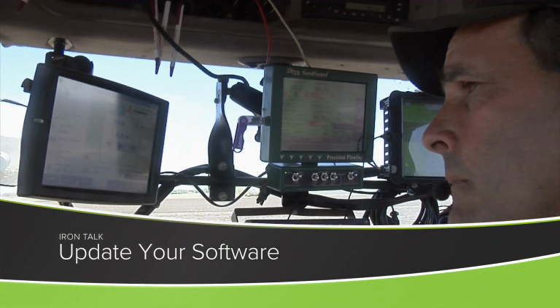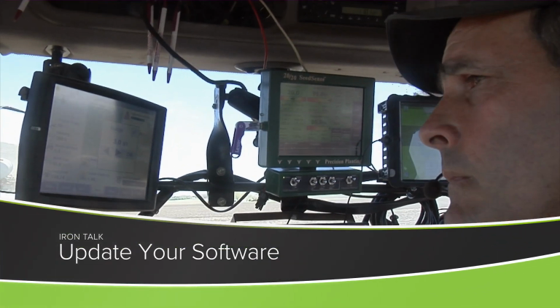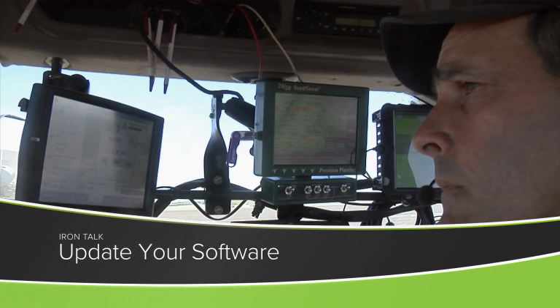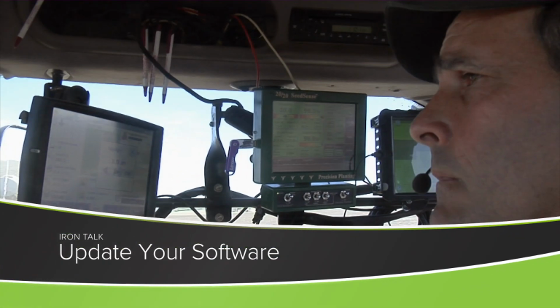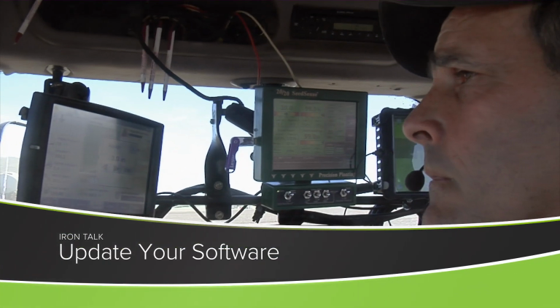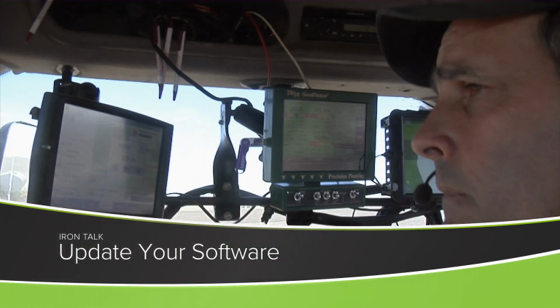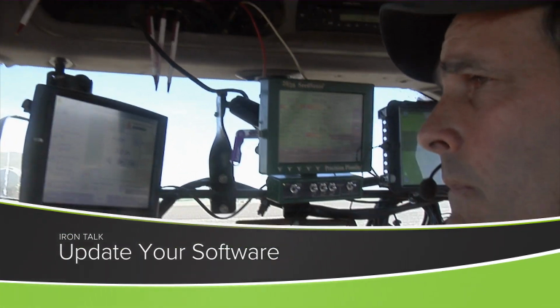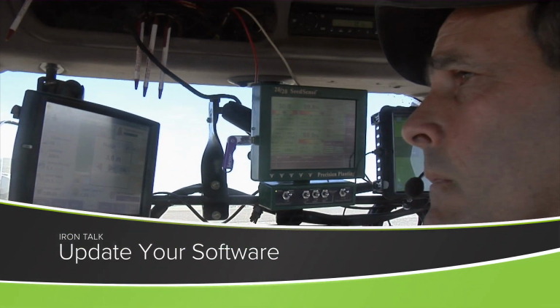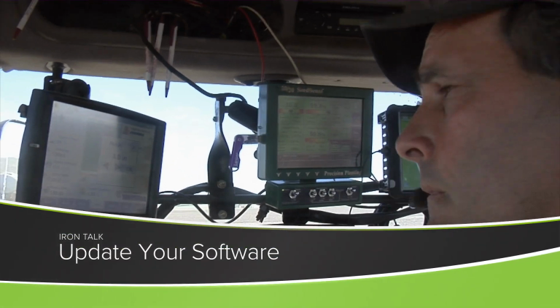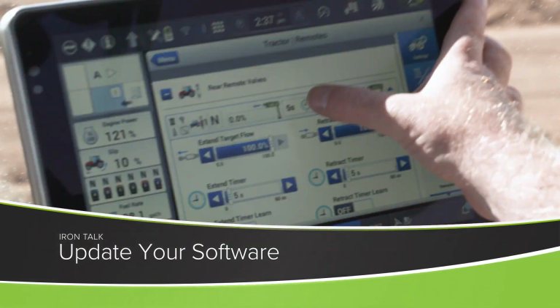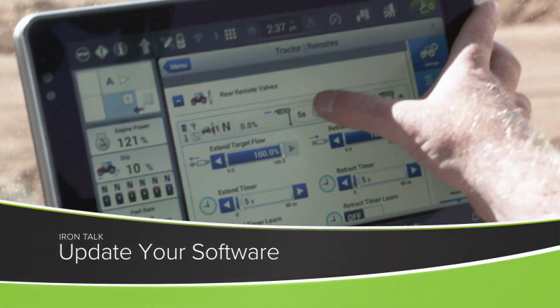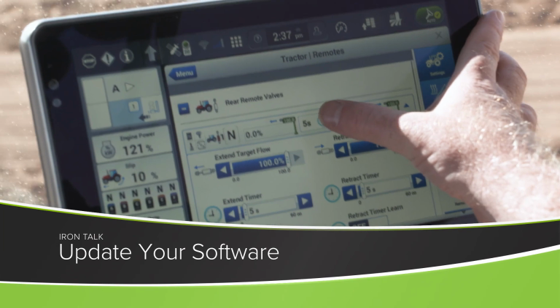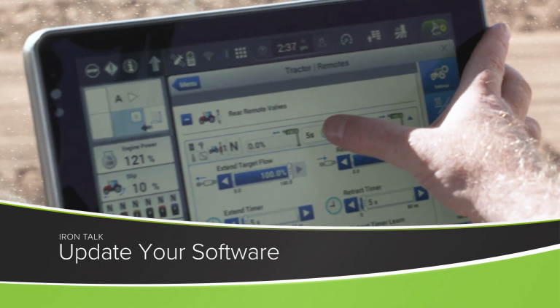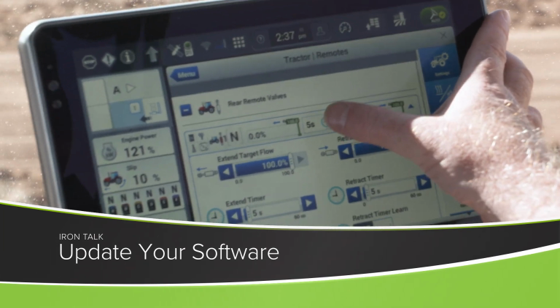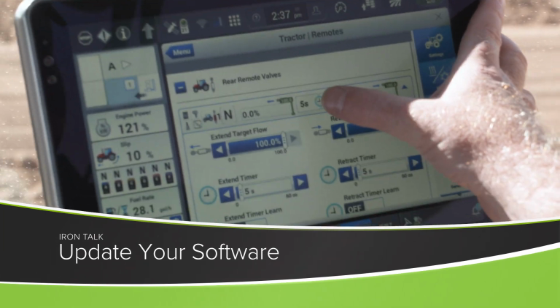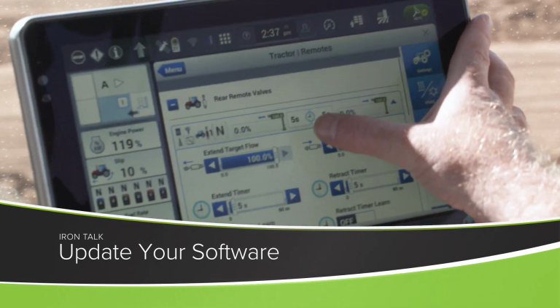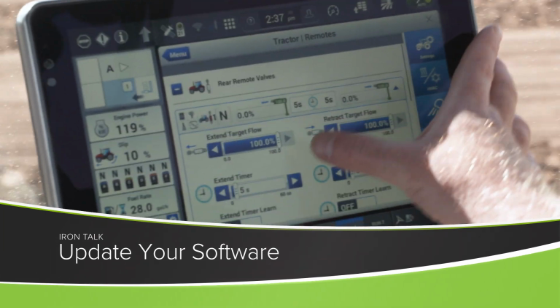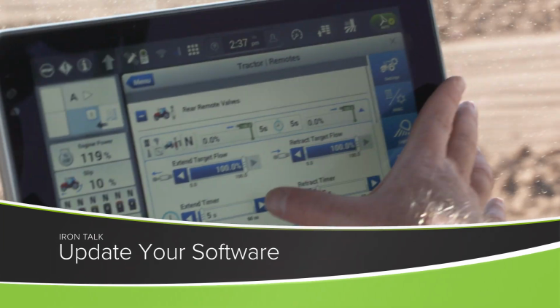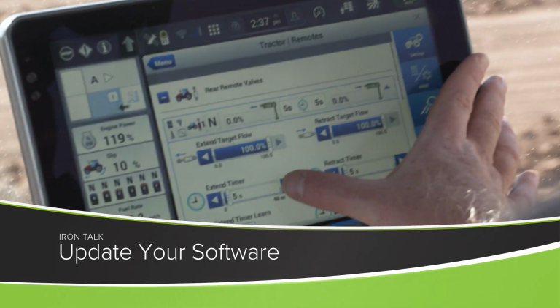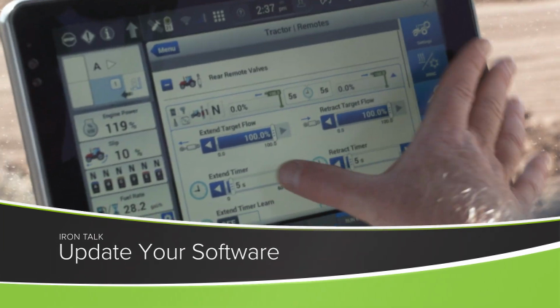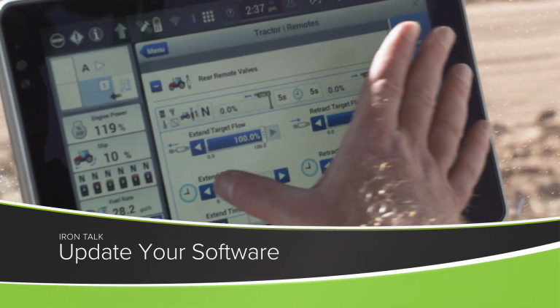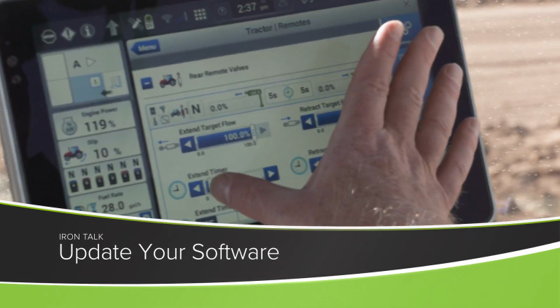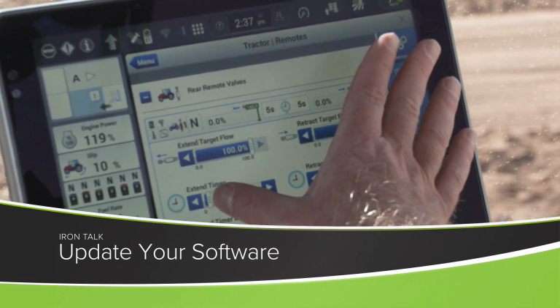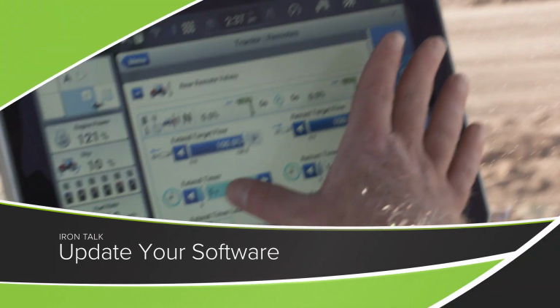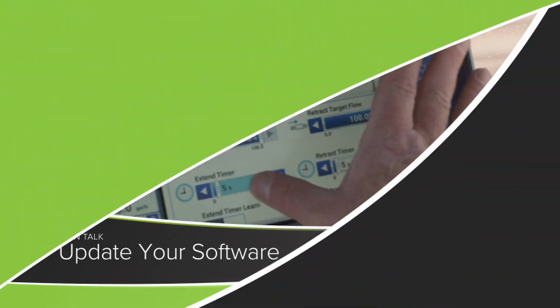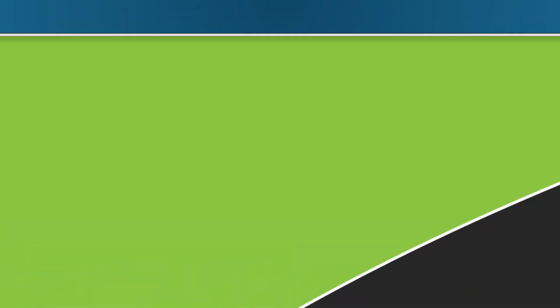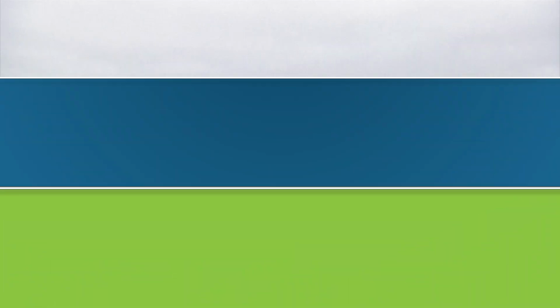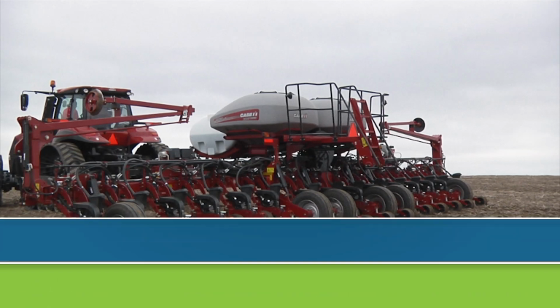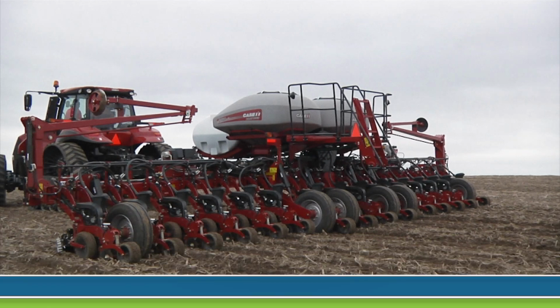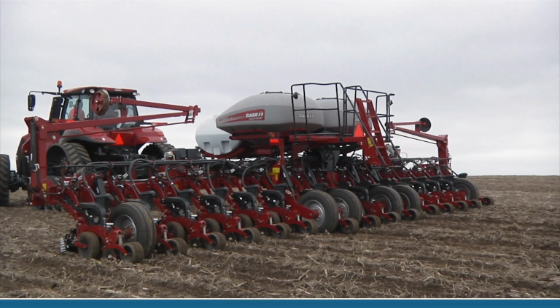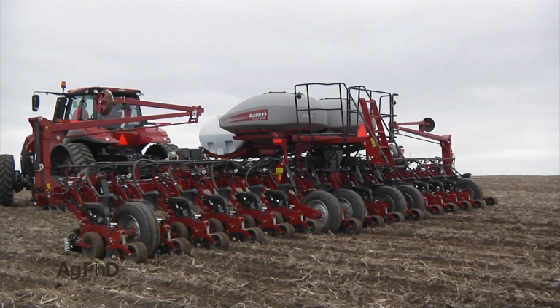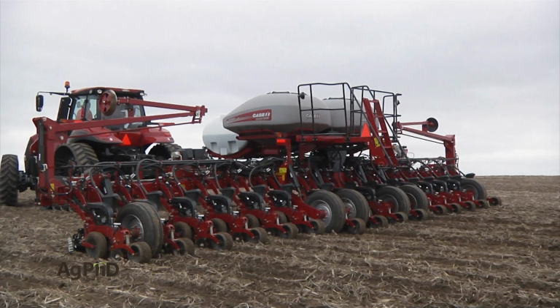If you don't want to miss a beat this upcoming season, make sure your software is up to date. We'll discuss it in today's Iron Talk.